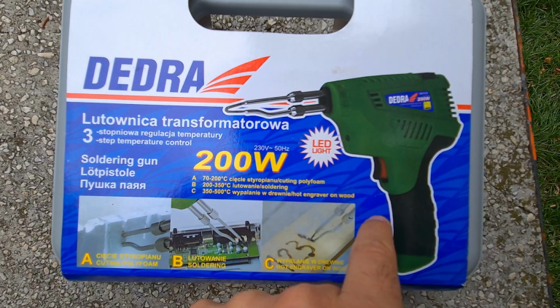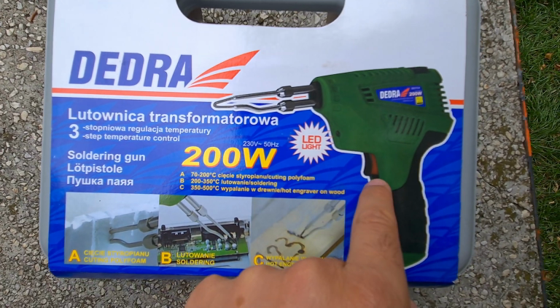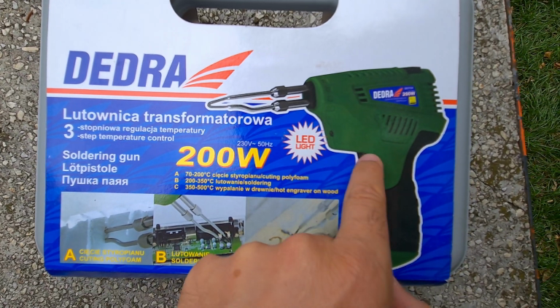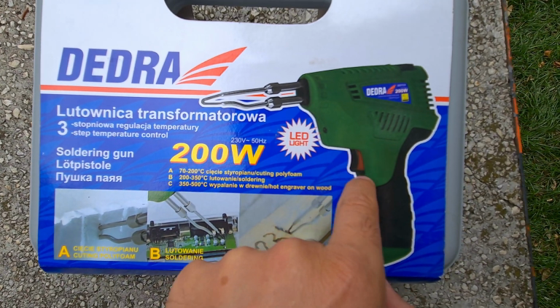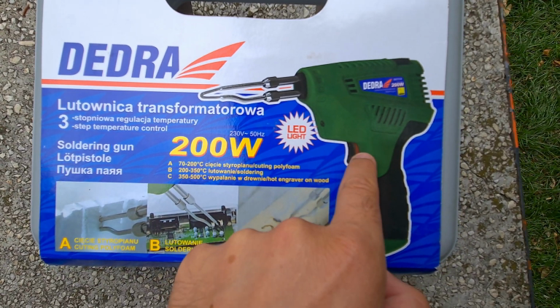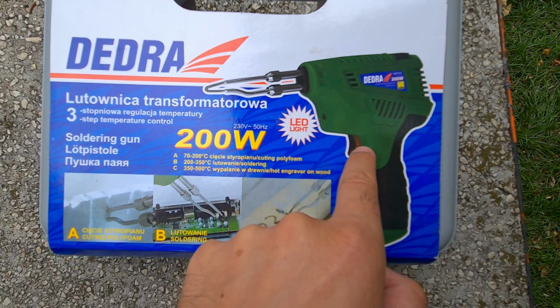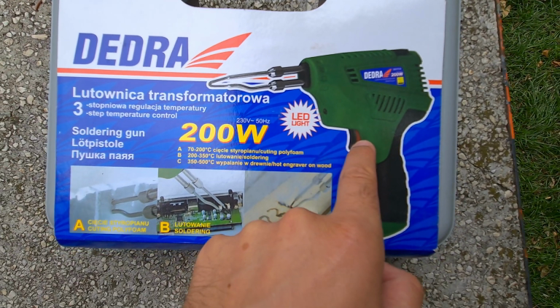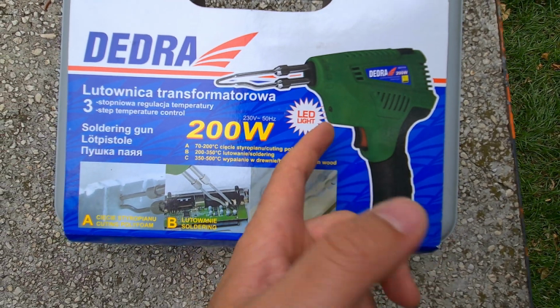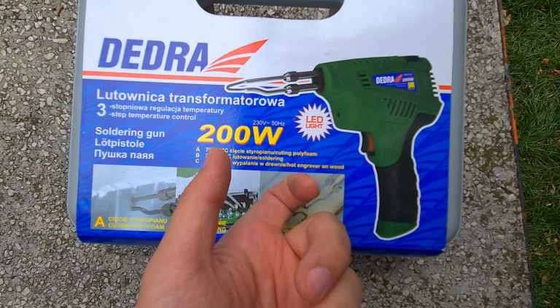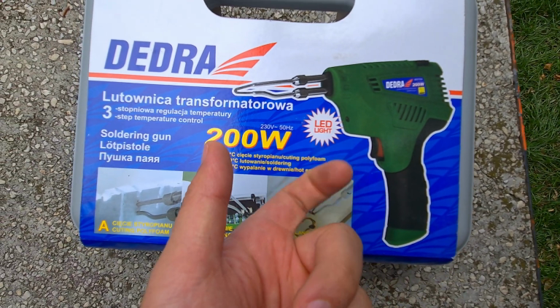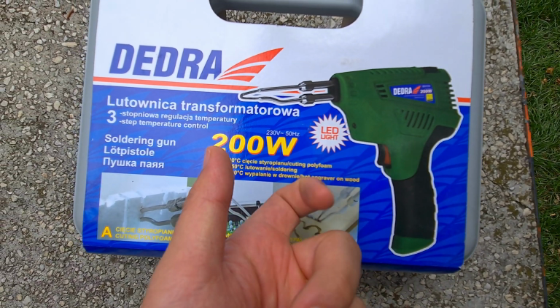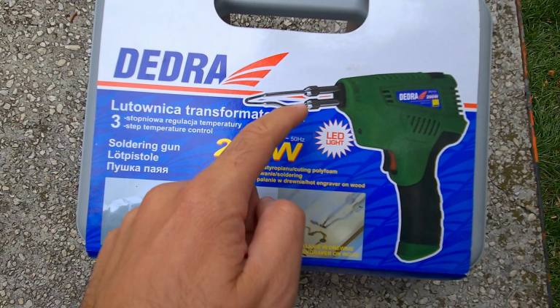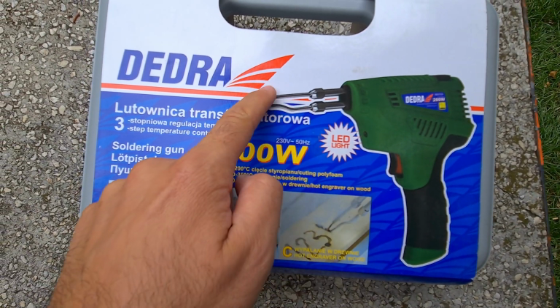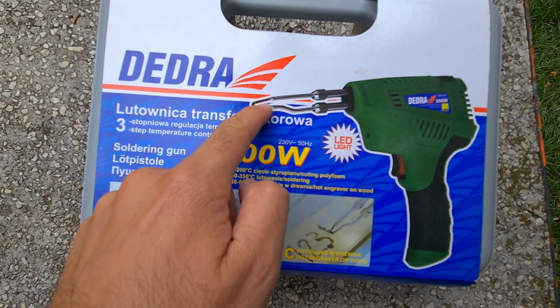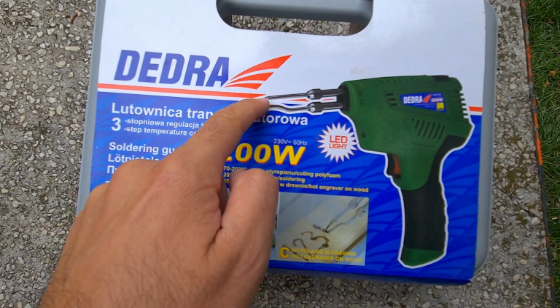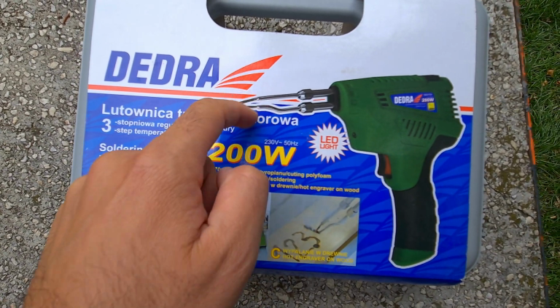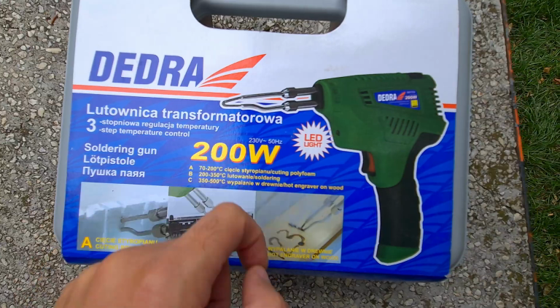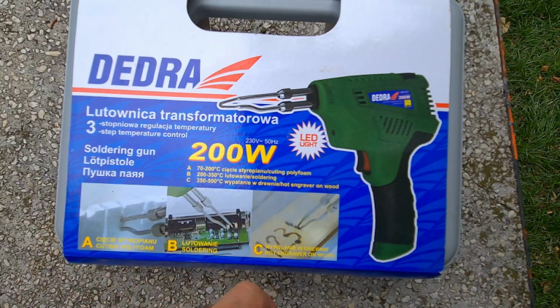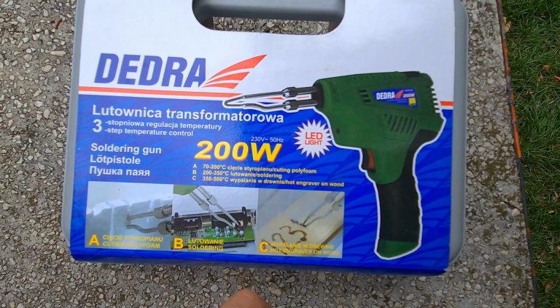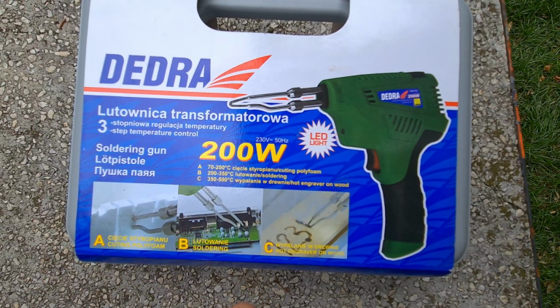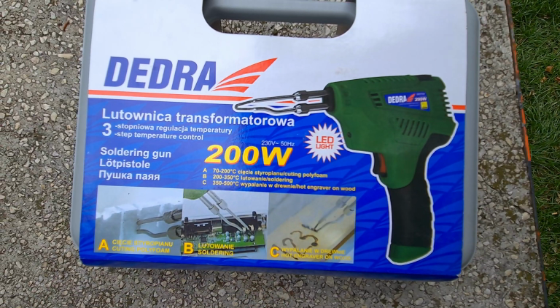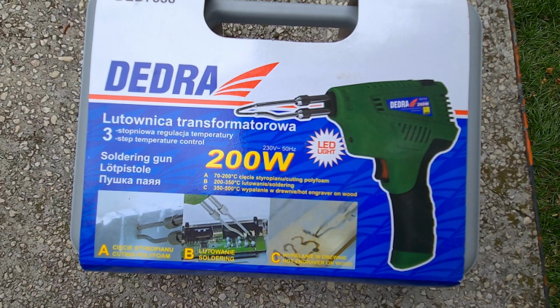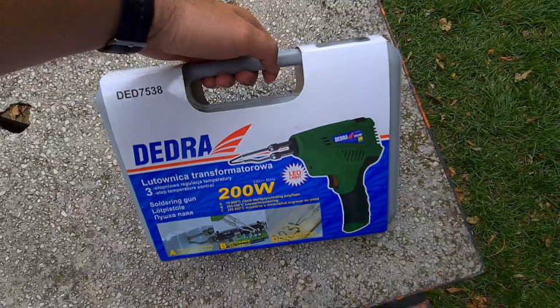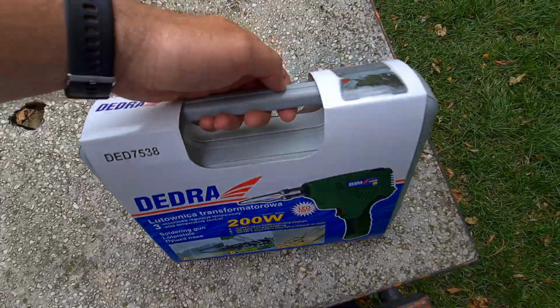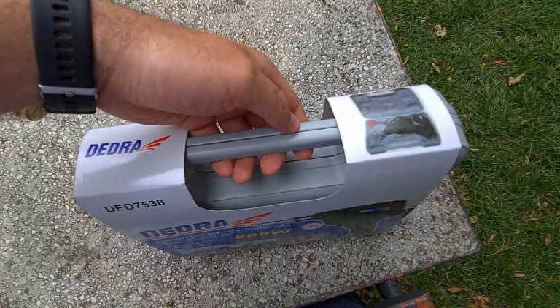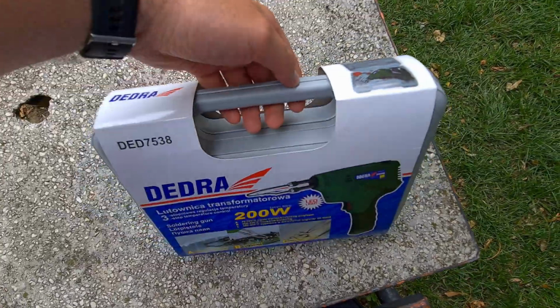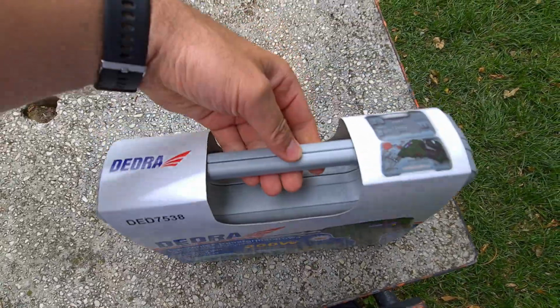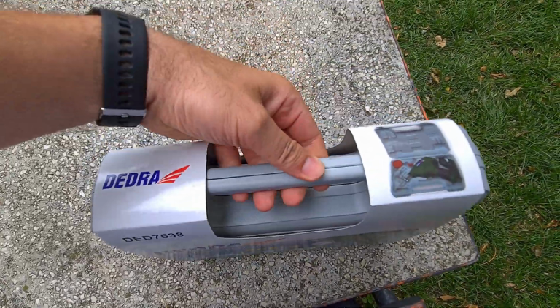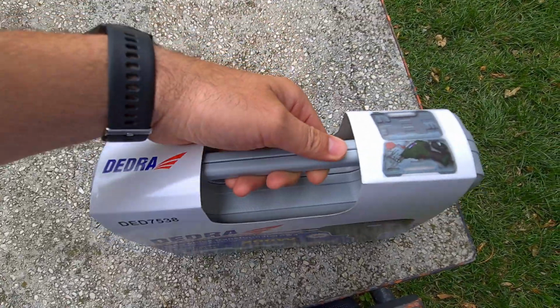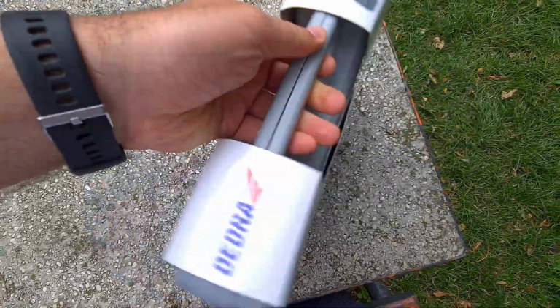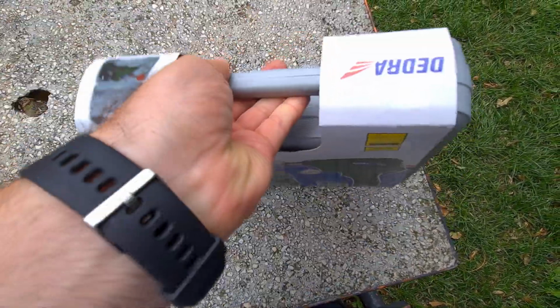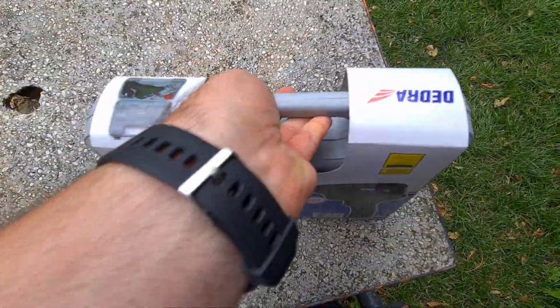It has a trigger to turn on and heat the tip, and it has a plastic case.